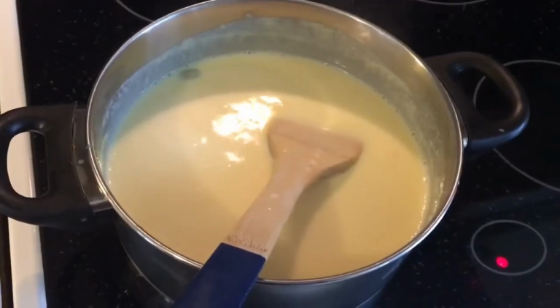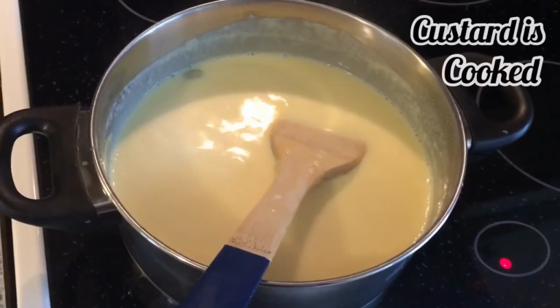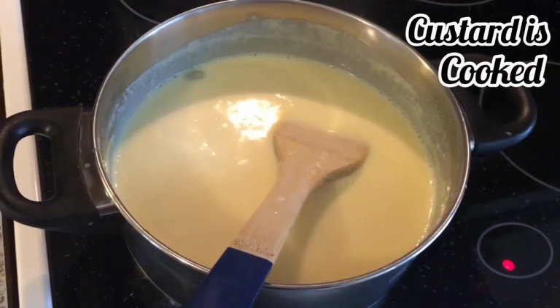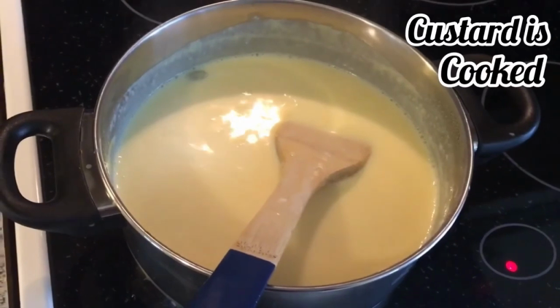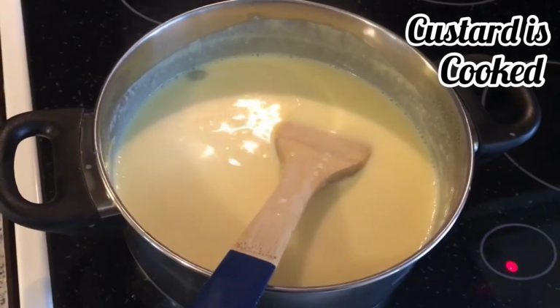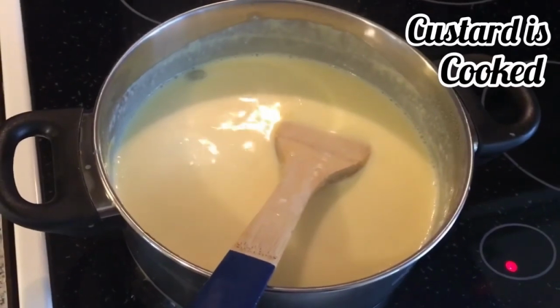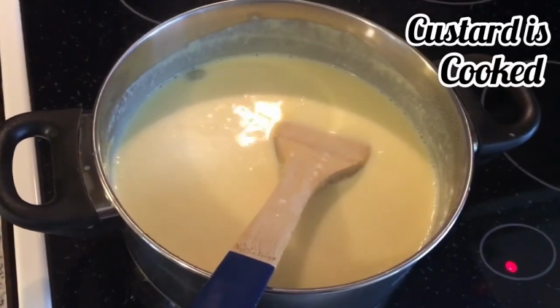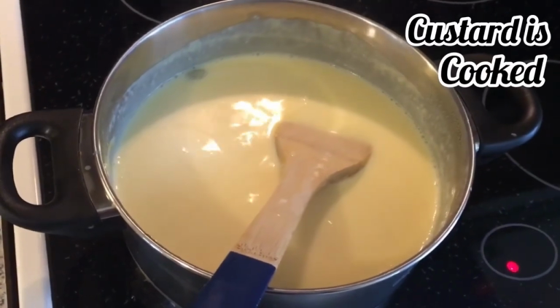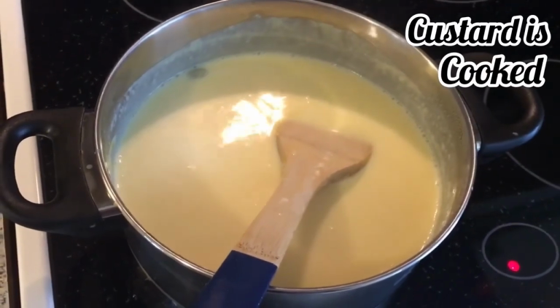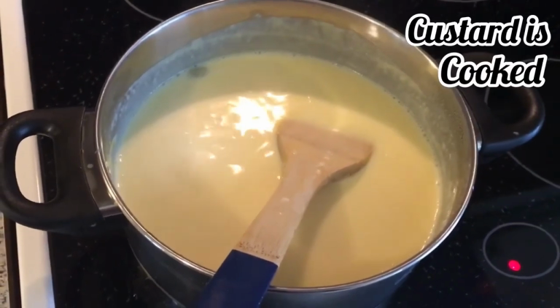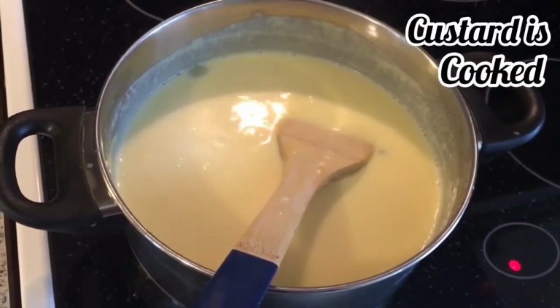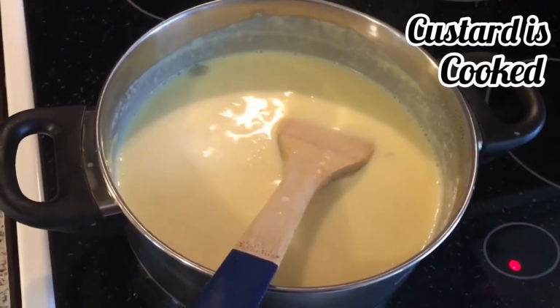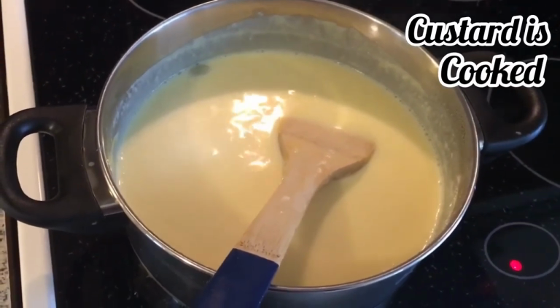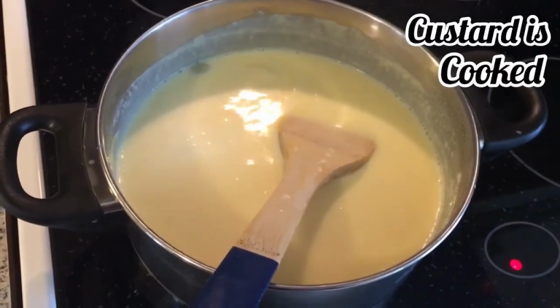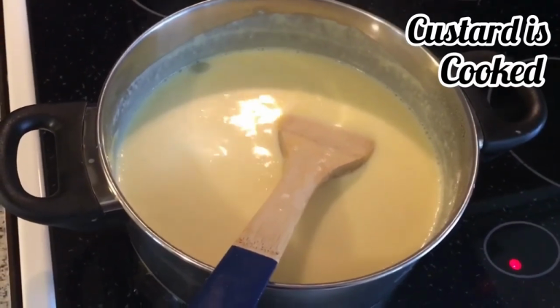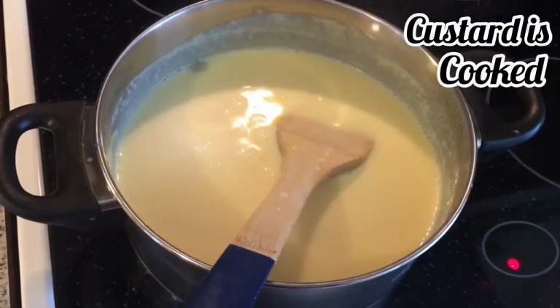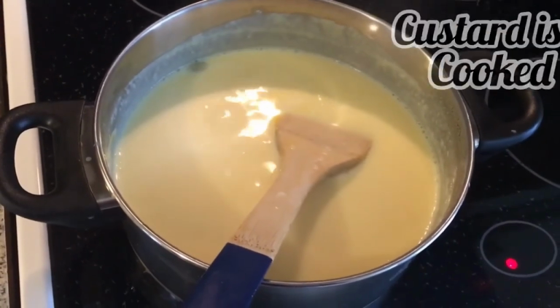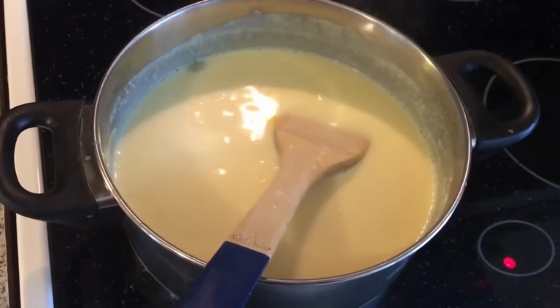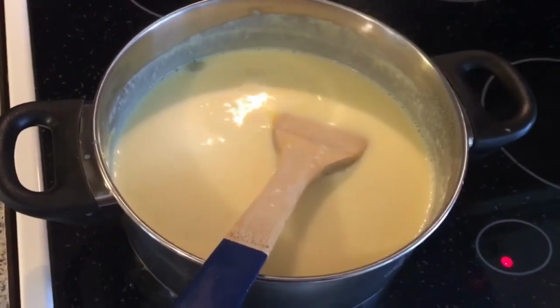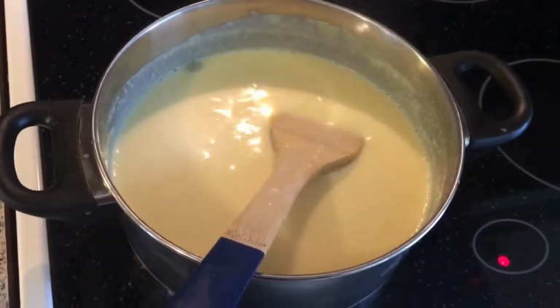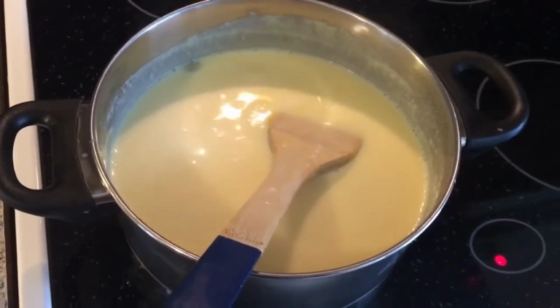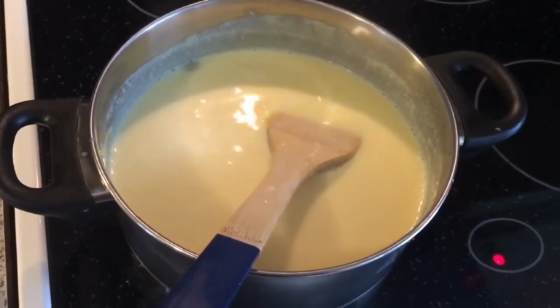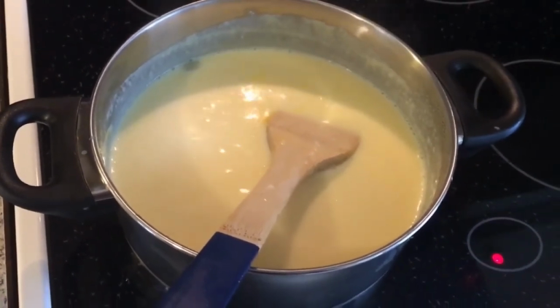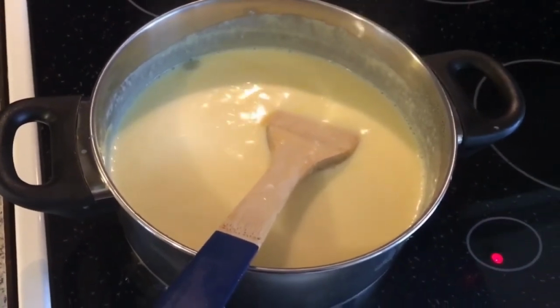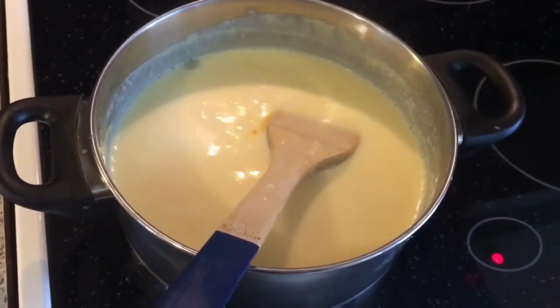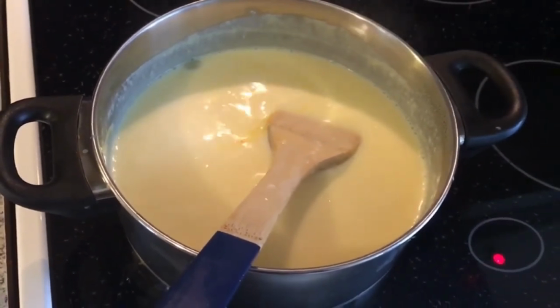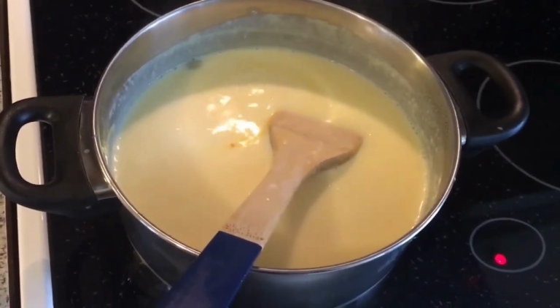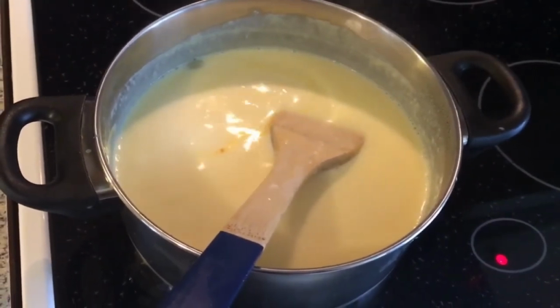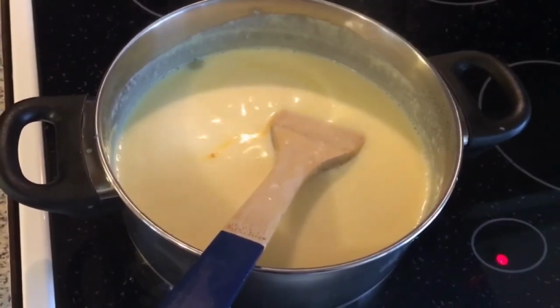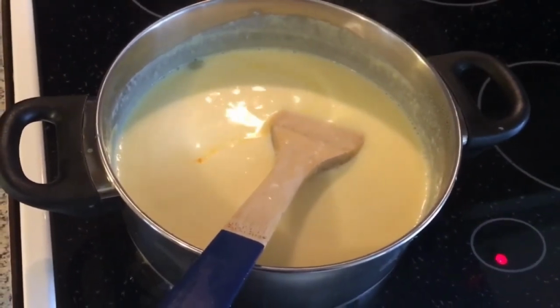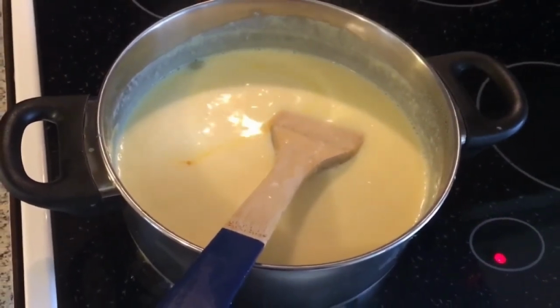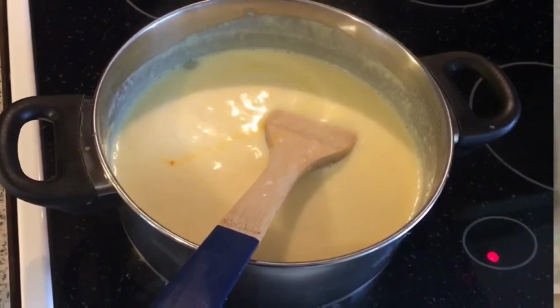Alhamdulillah, the custard is cooked now — you can tell because it is thicker. Now let's make the trifle.